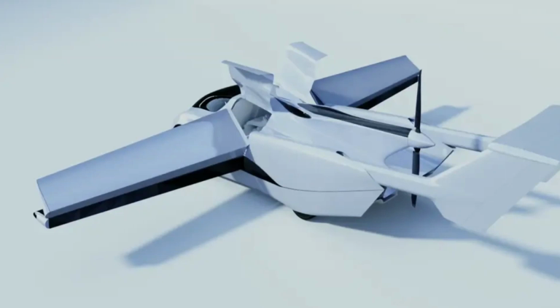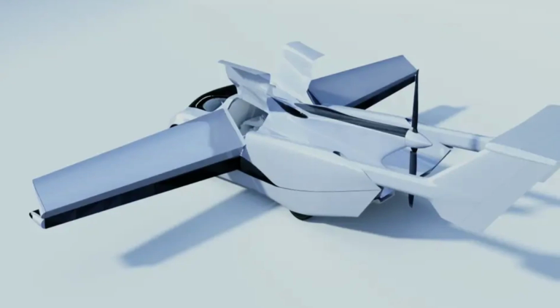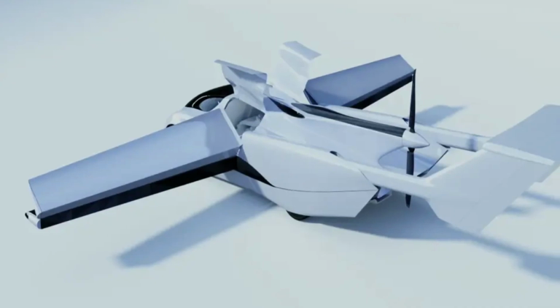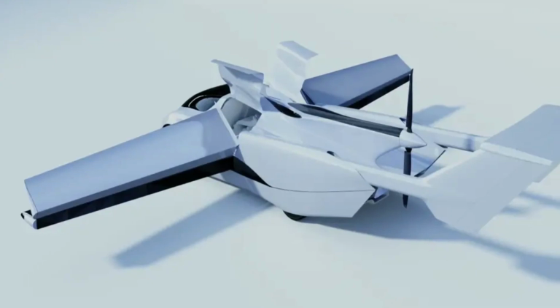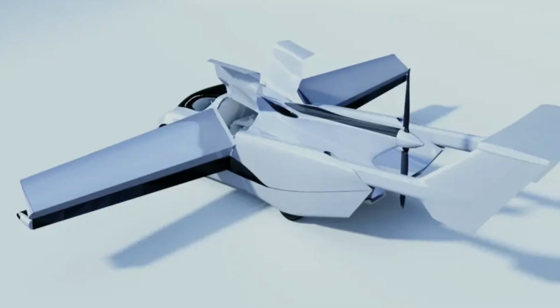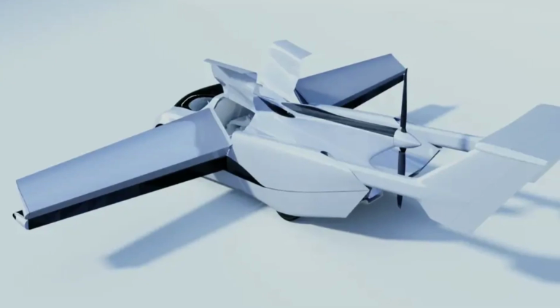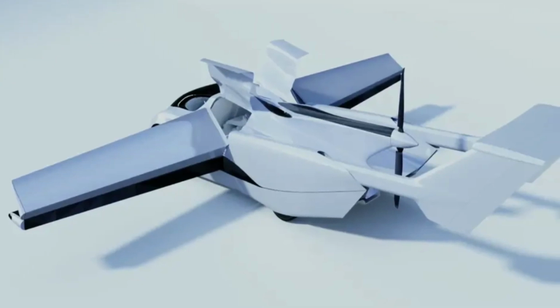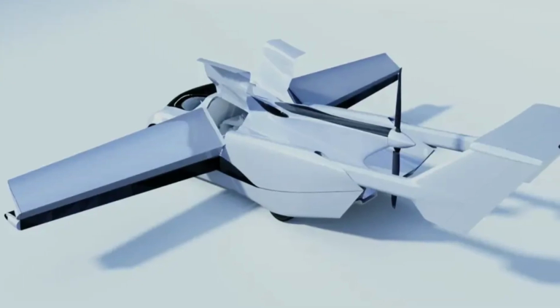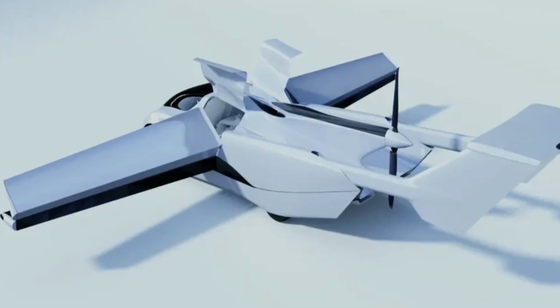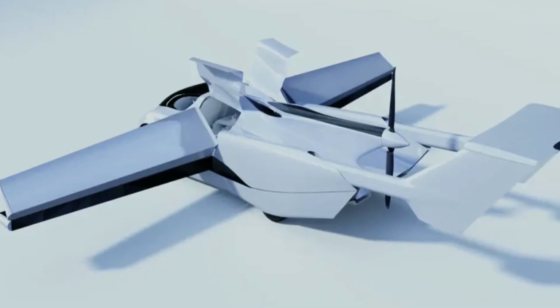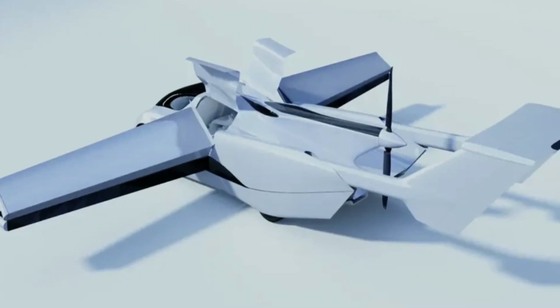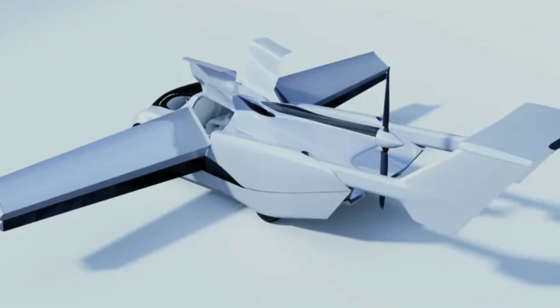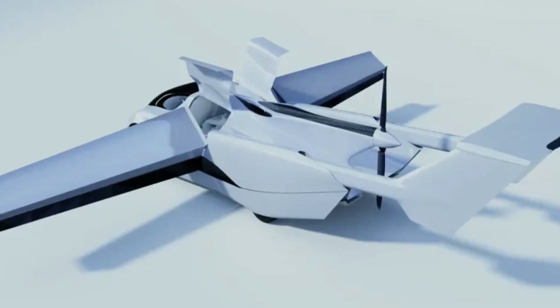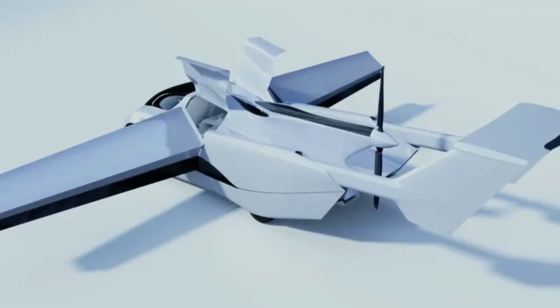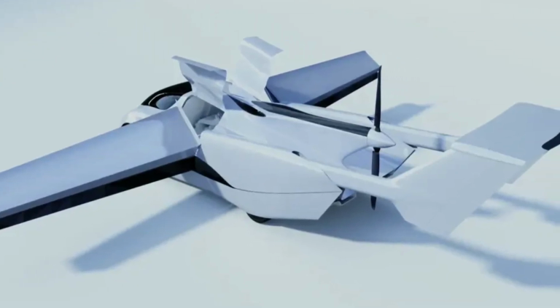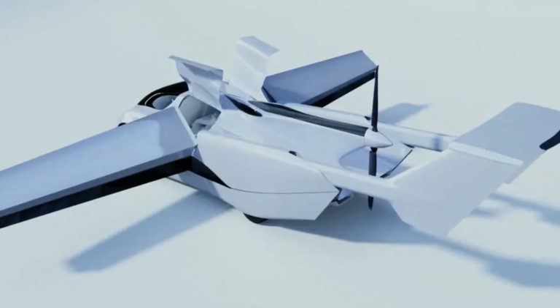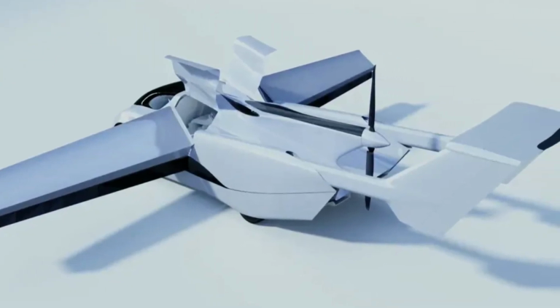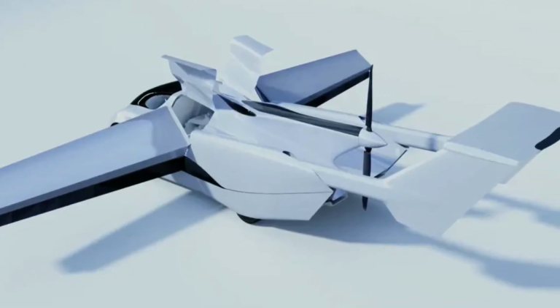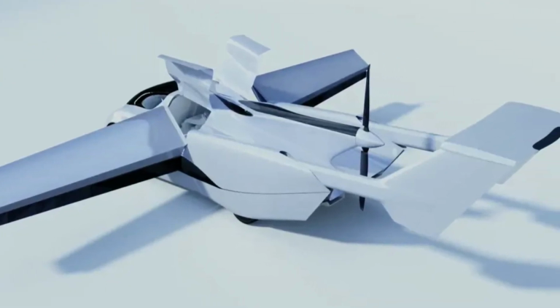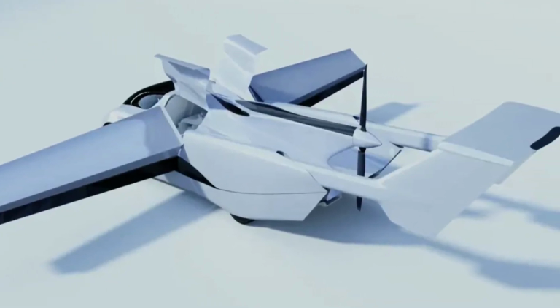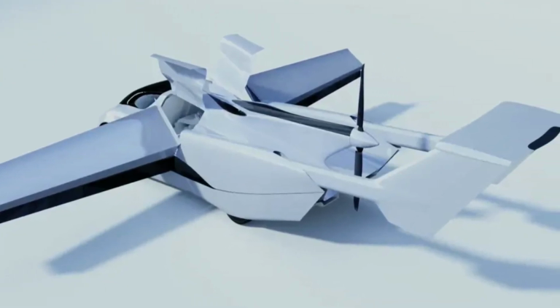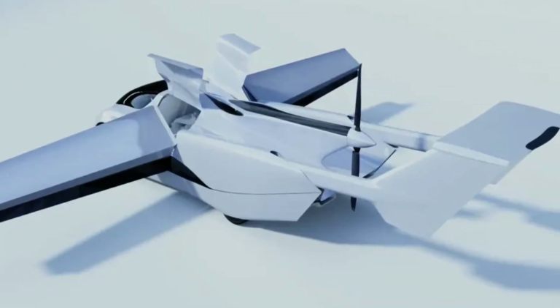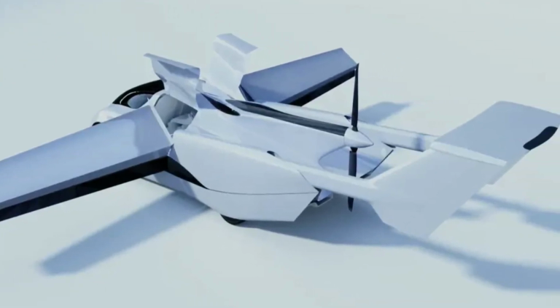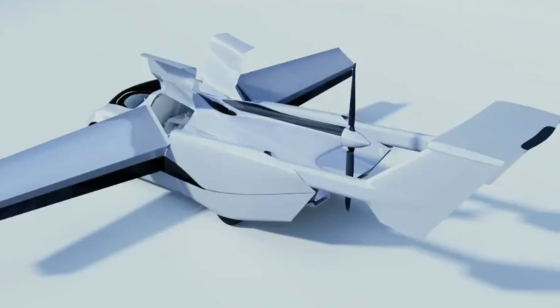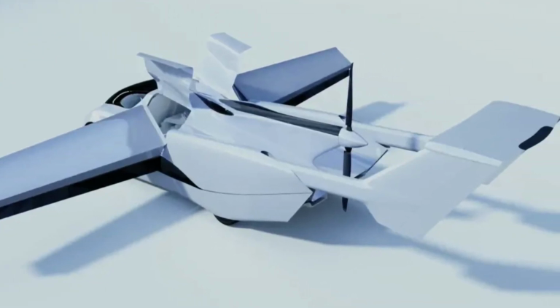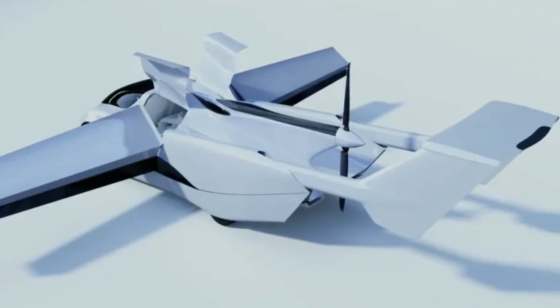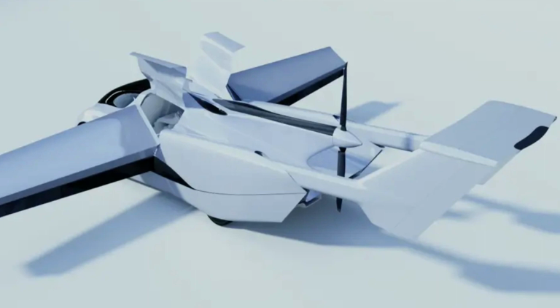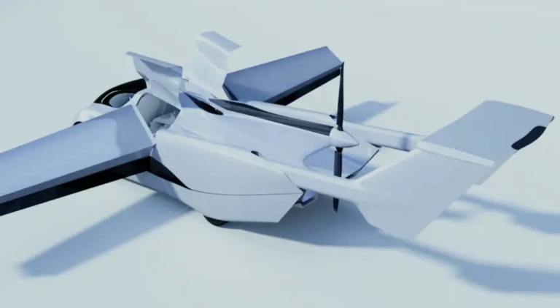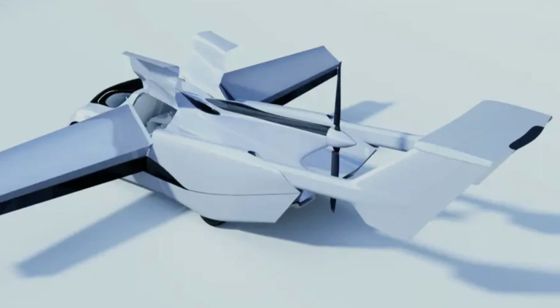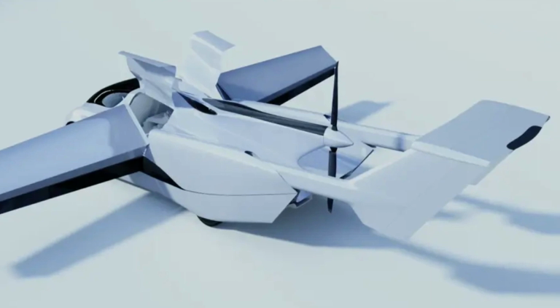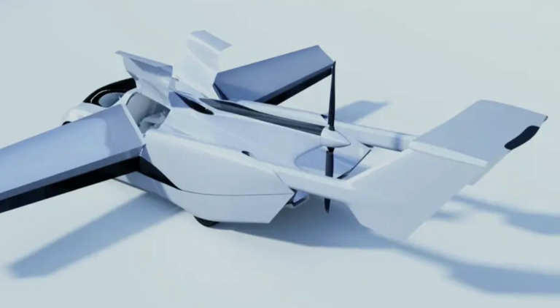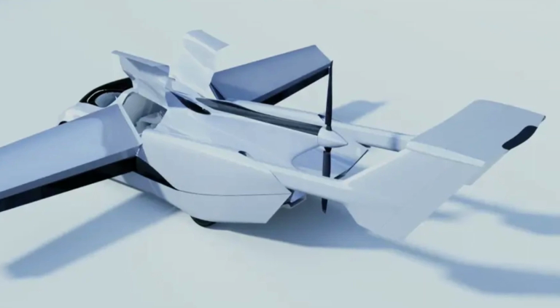Hello everyone. The topic of our video today is to have a flying car that everyone will want to own.